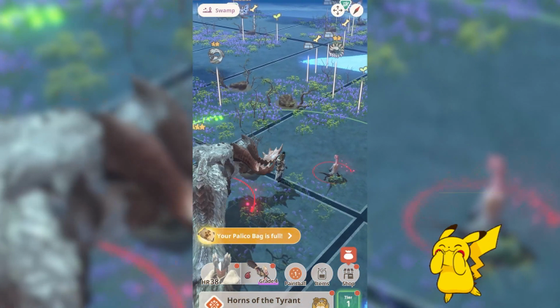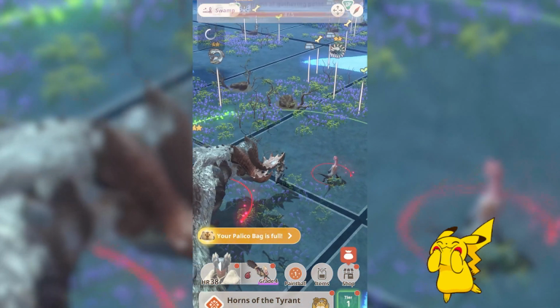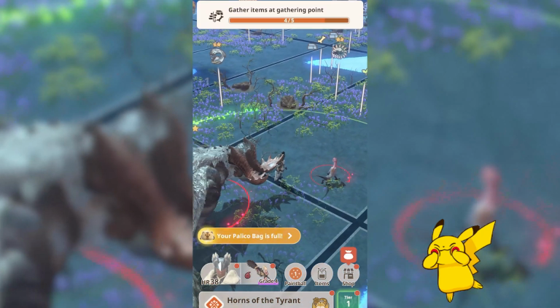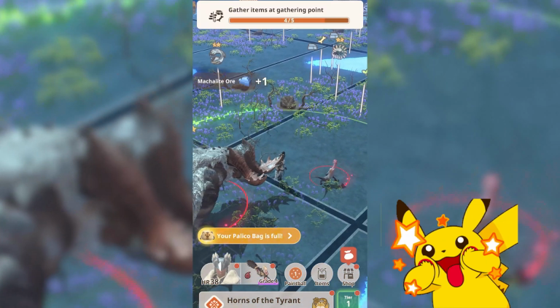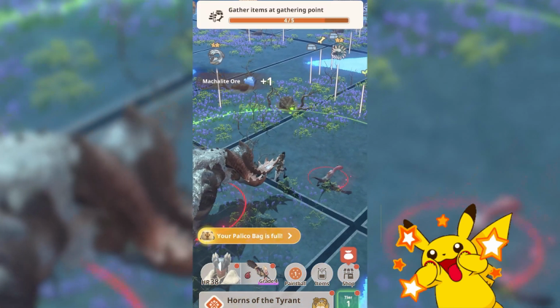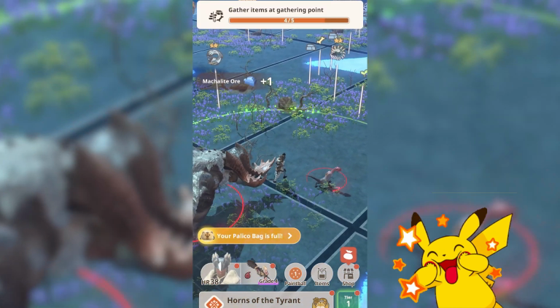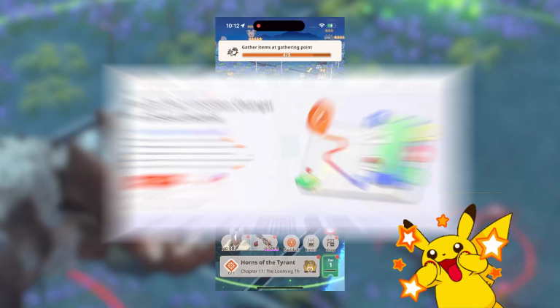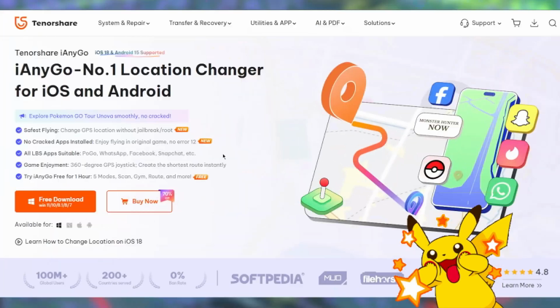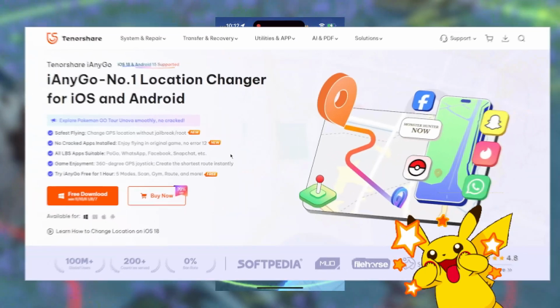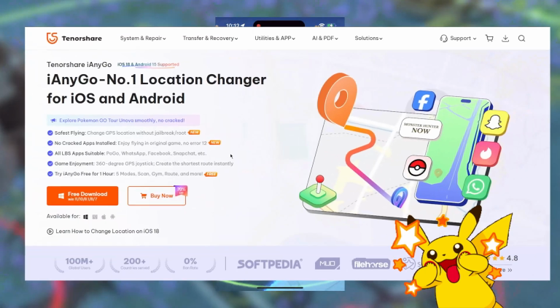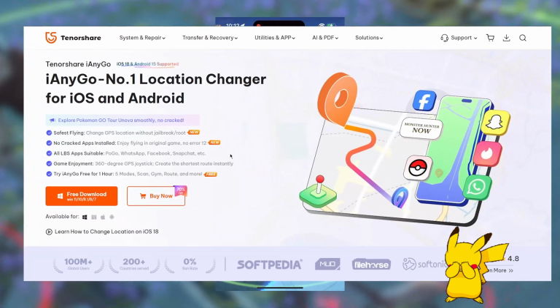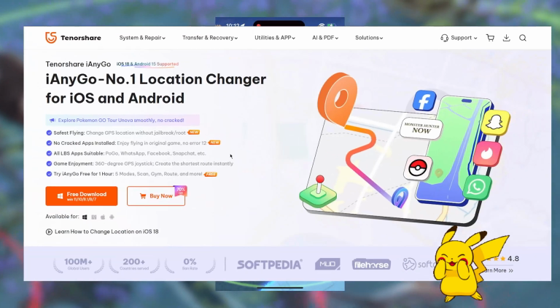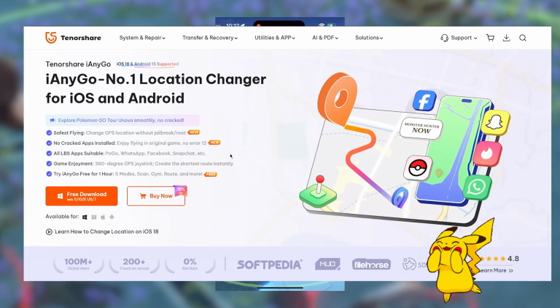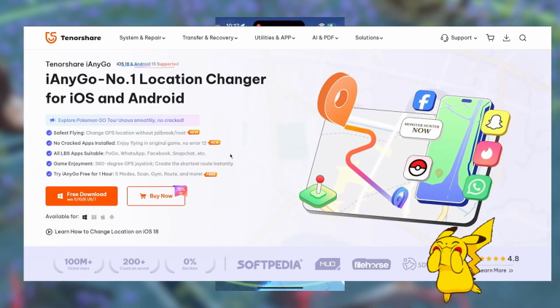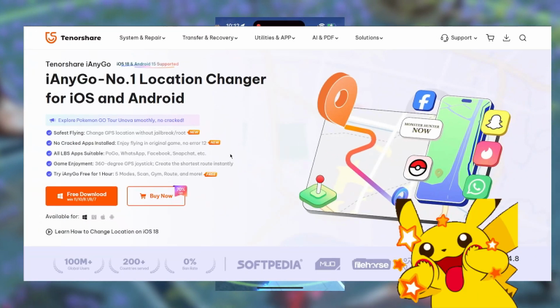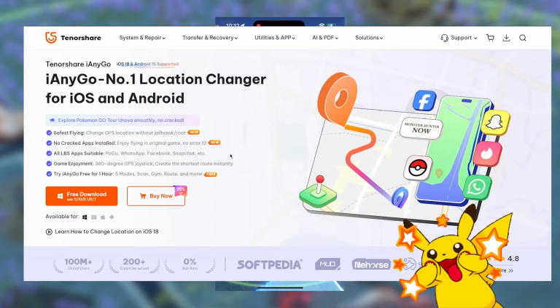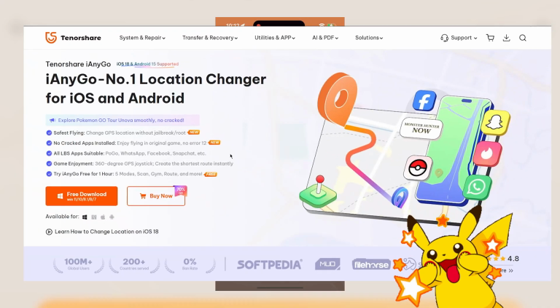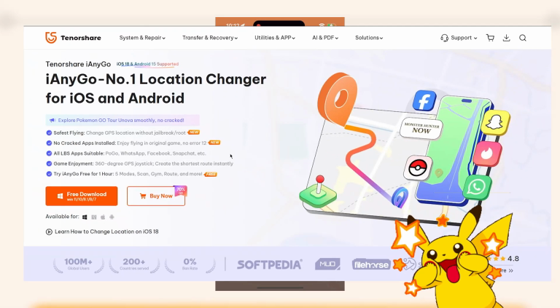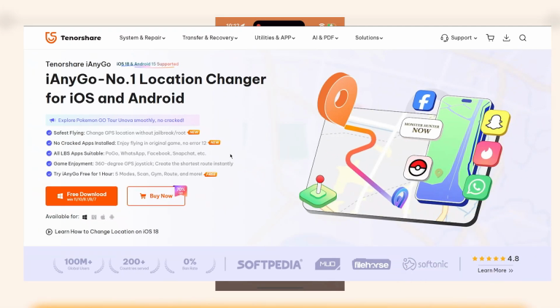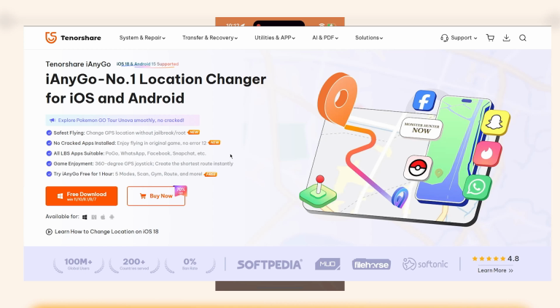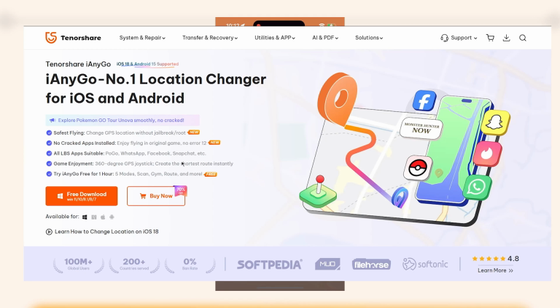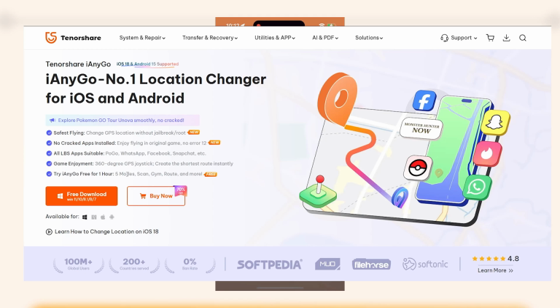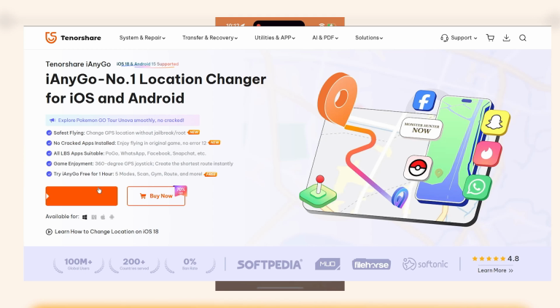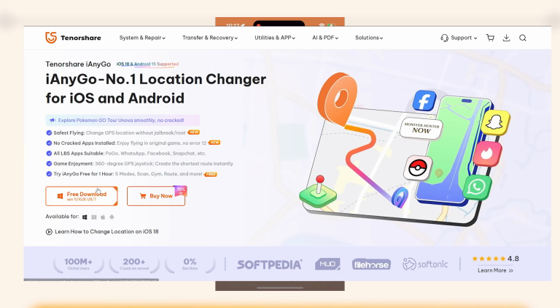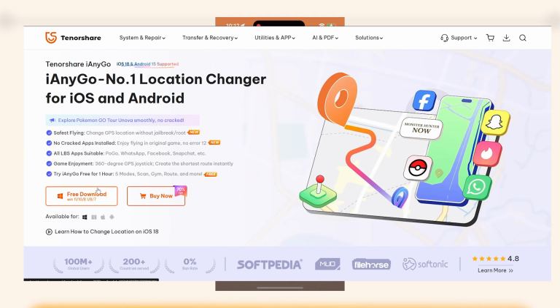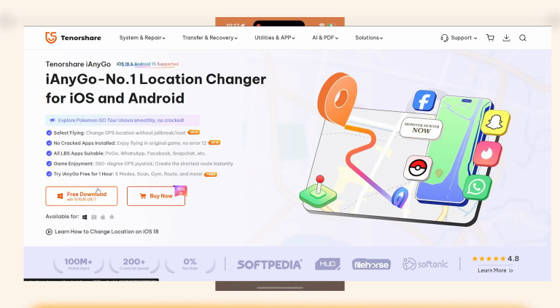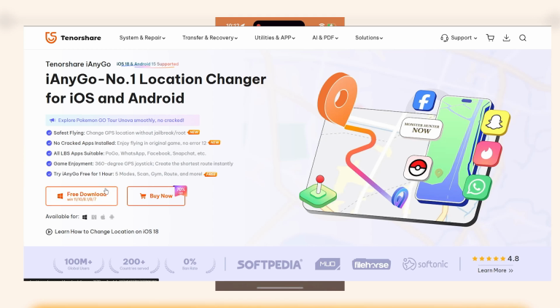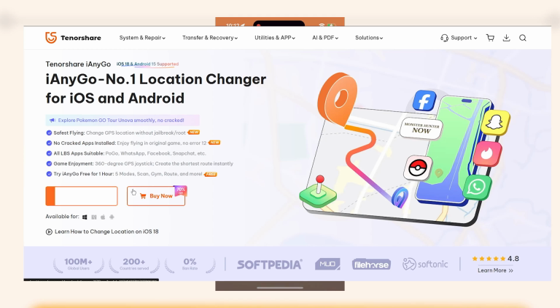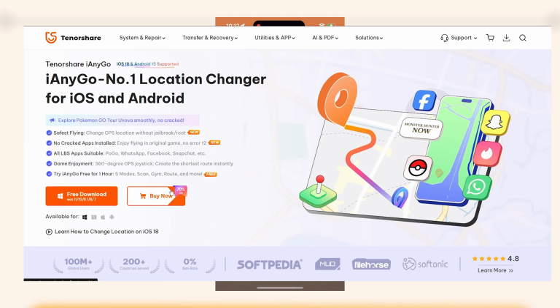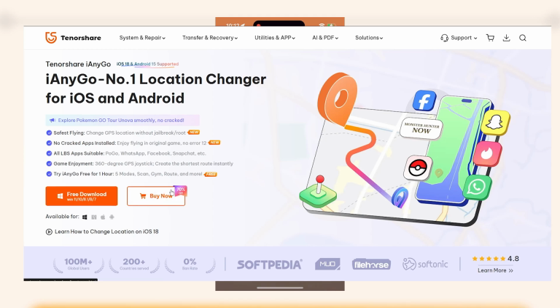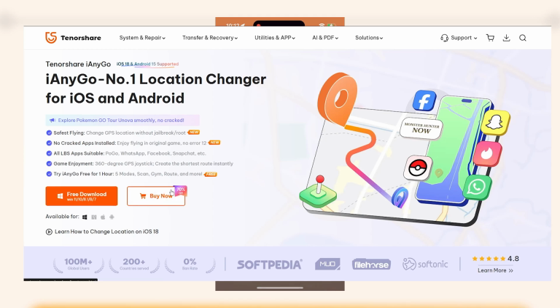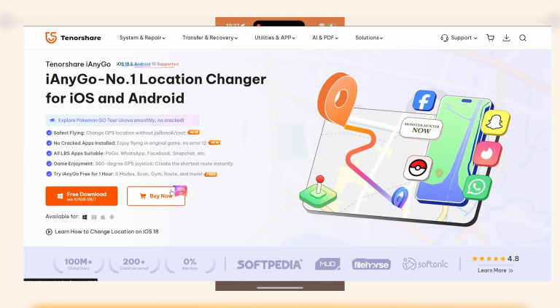You can easily use Eanygo to modify your location for free. Download and install it from the link in the description.